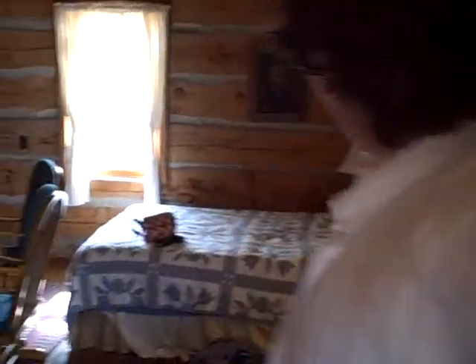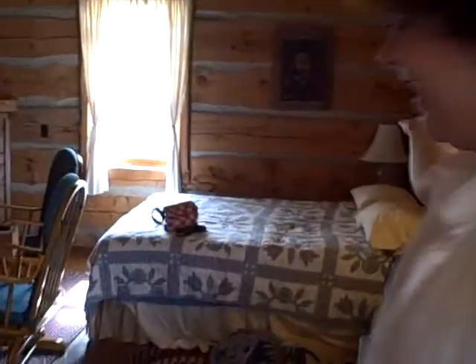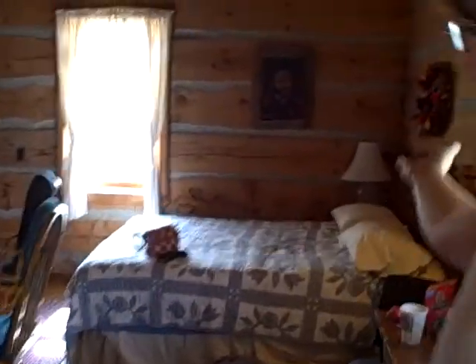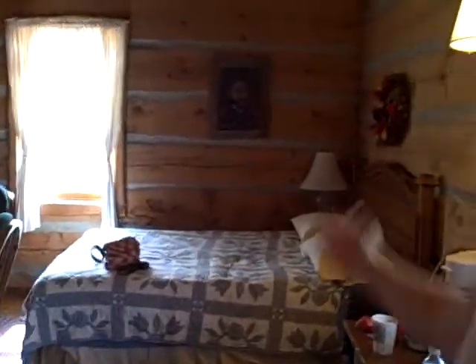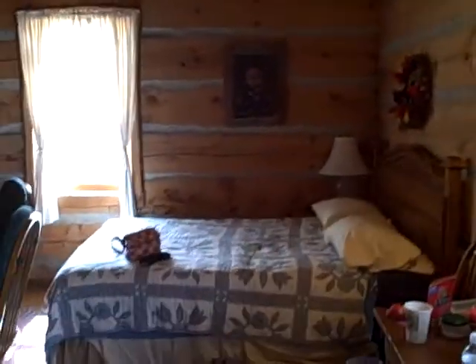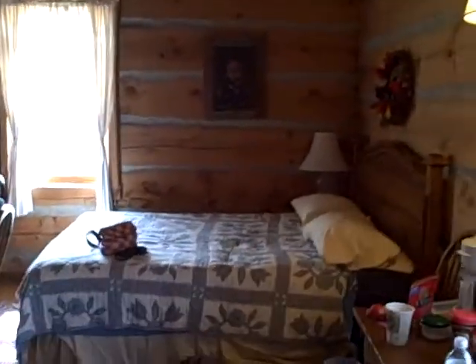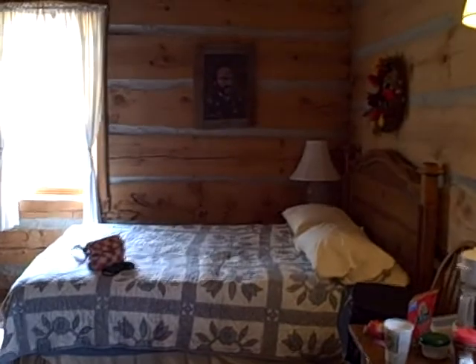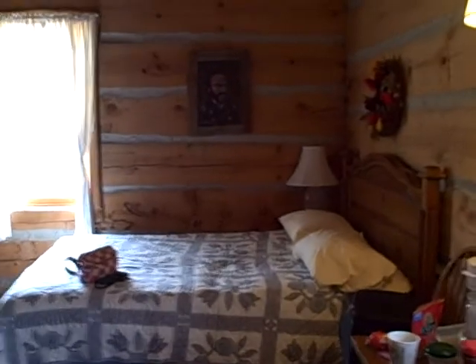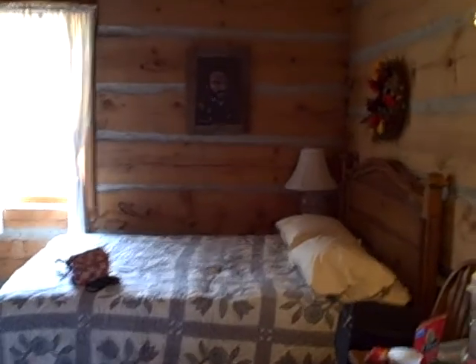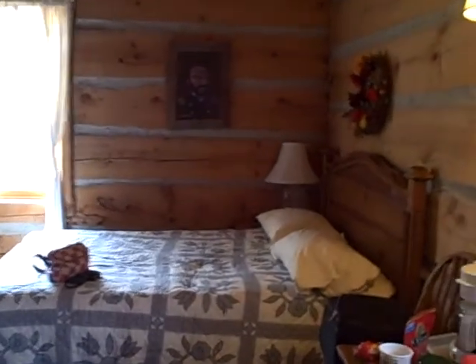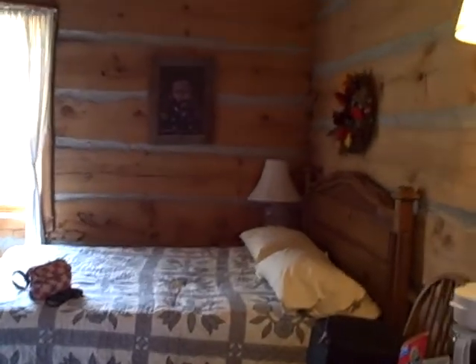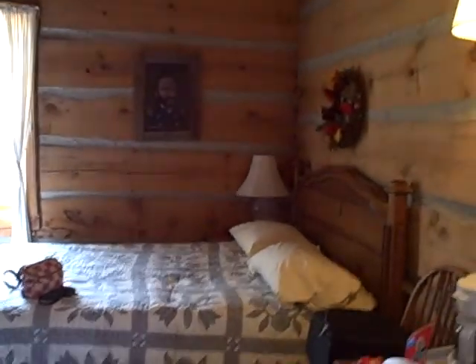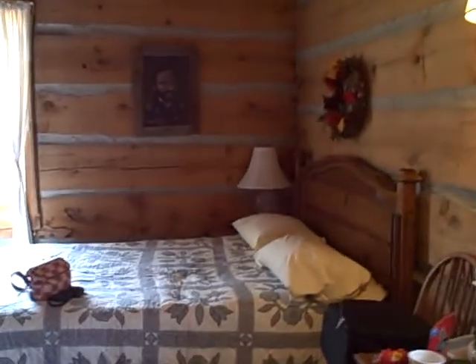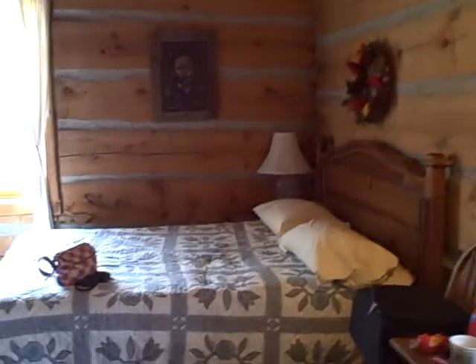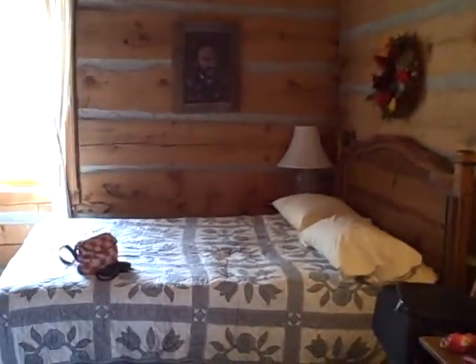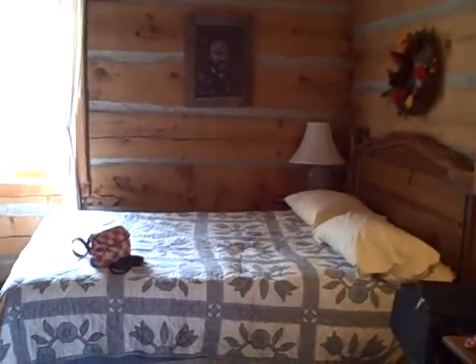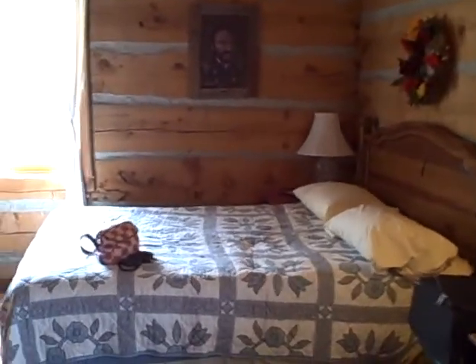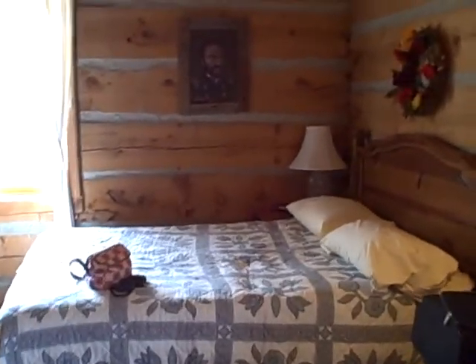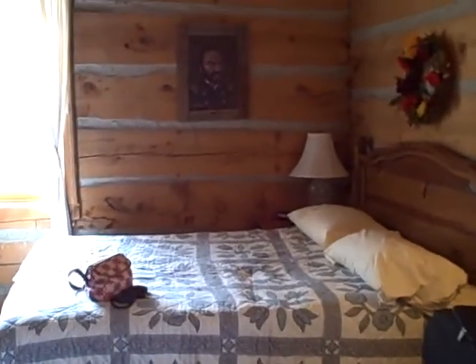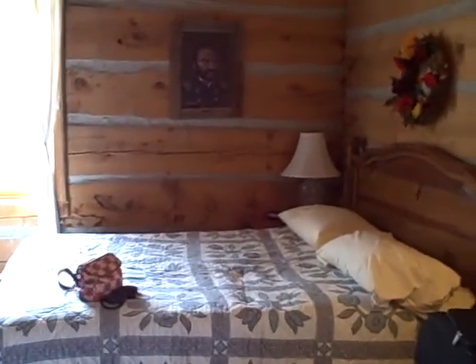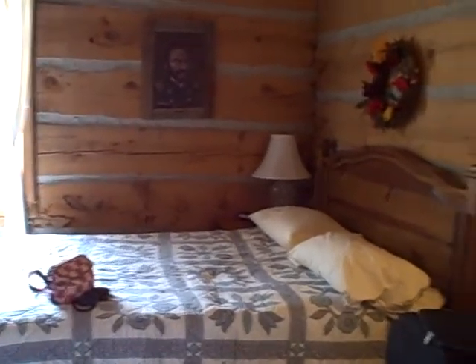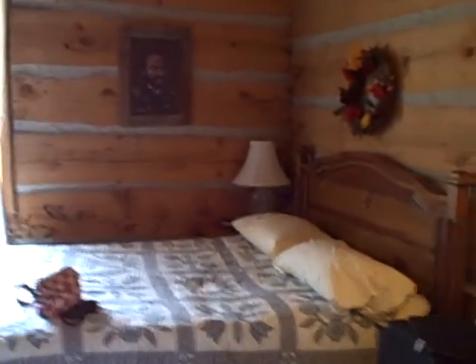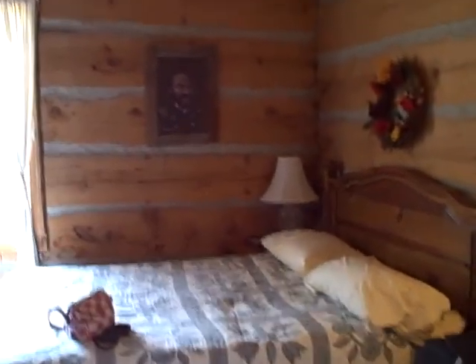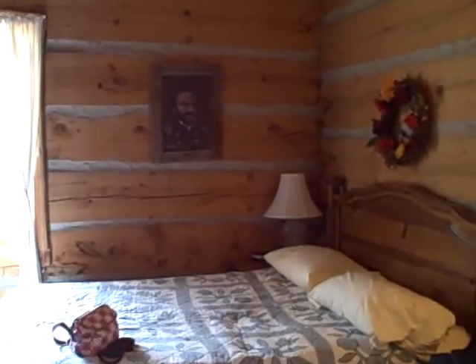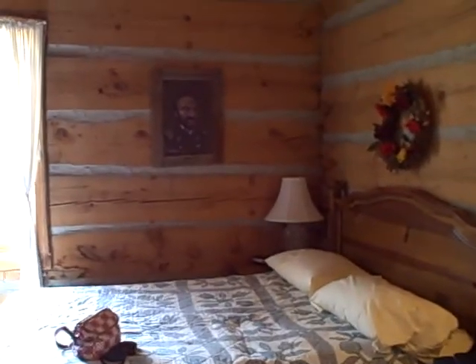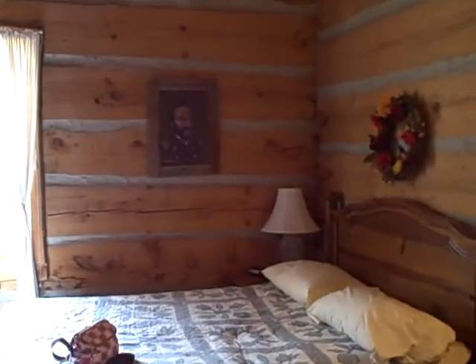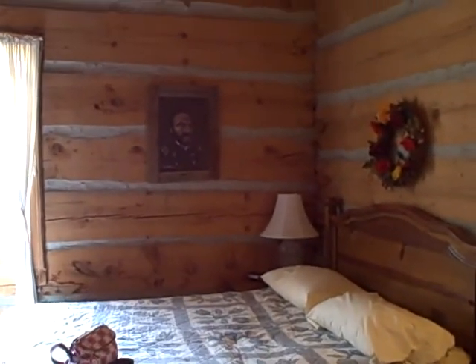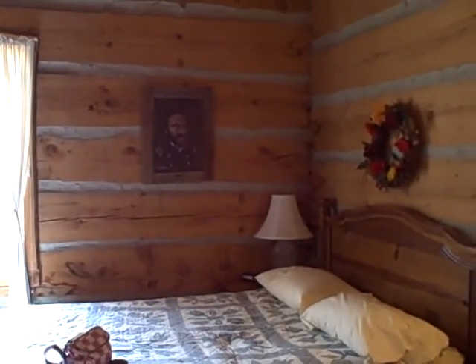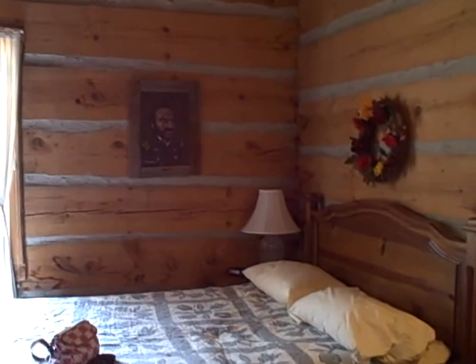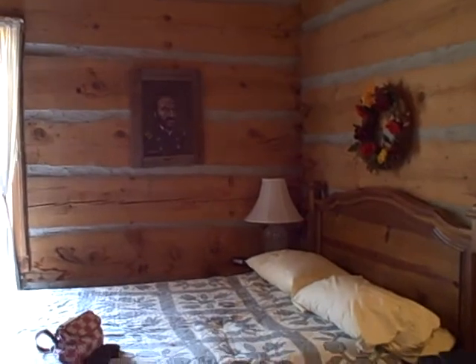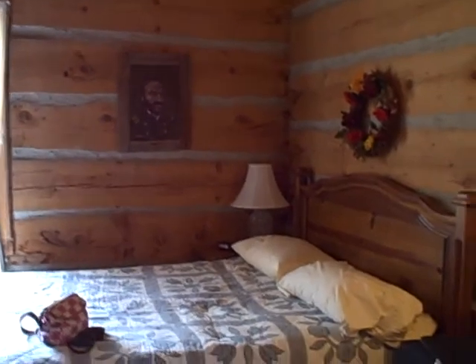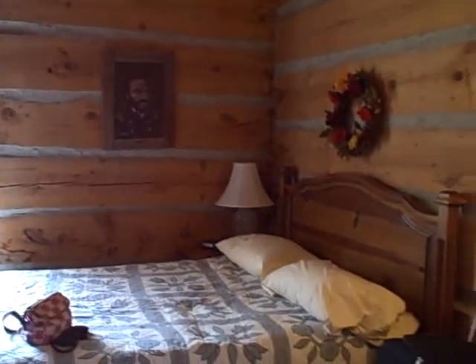Thank you. What wonderful accommodations. Notice the lovely picture of General Sherman on the wall? That's very, very quaint.